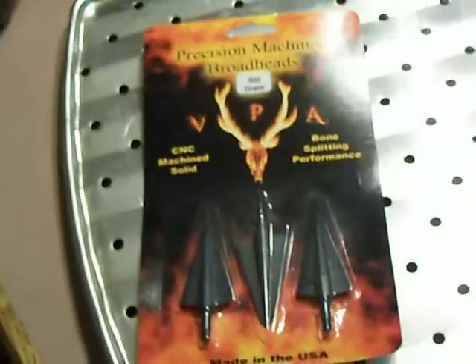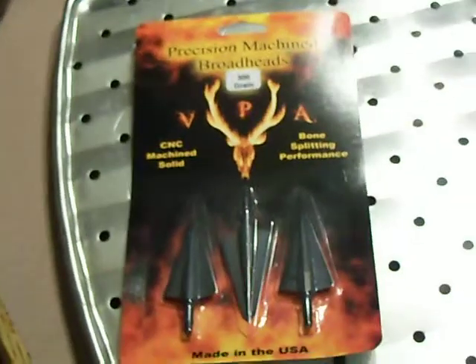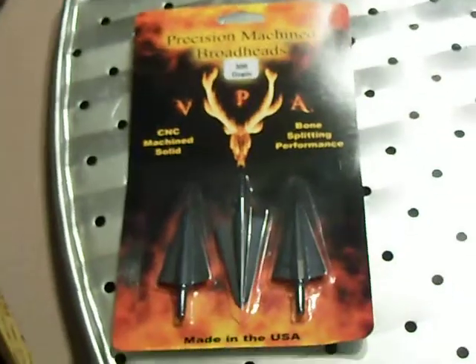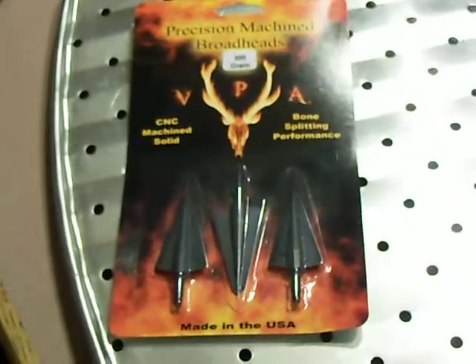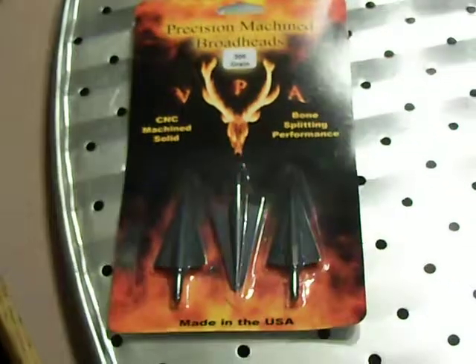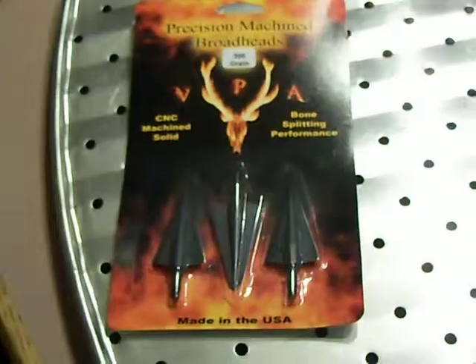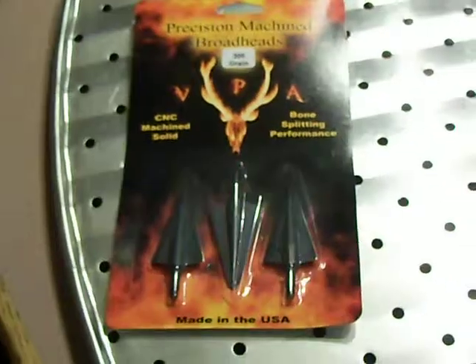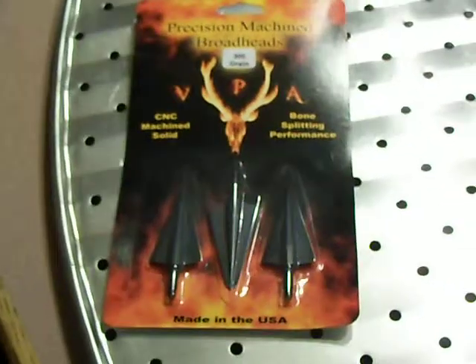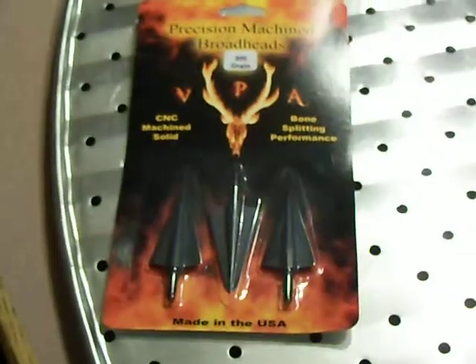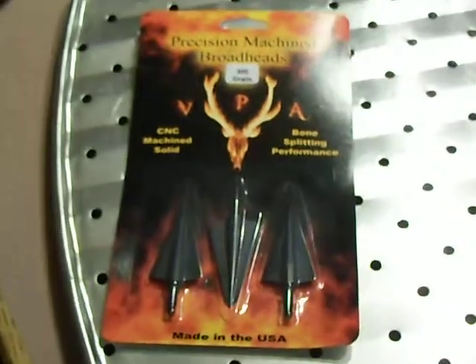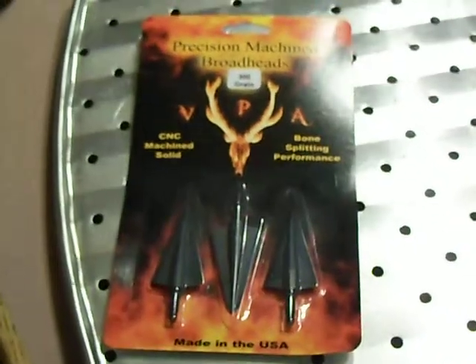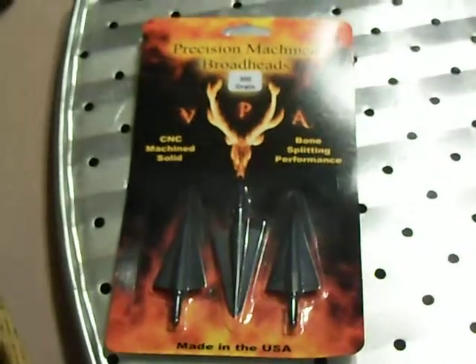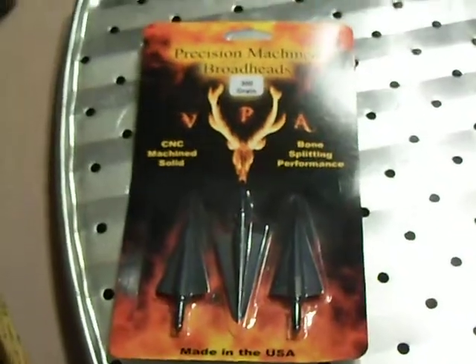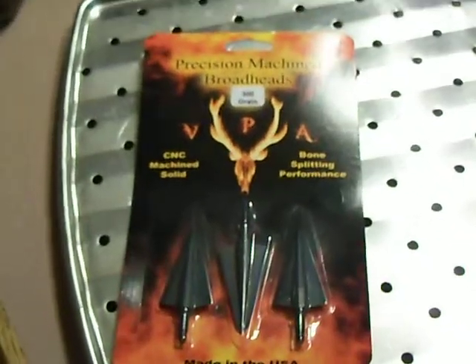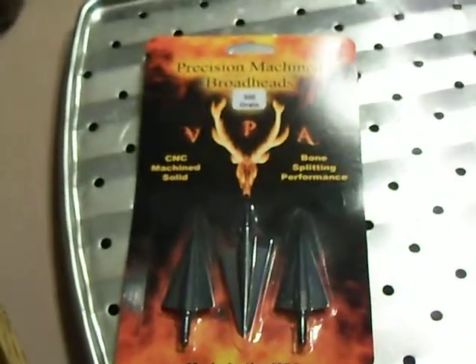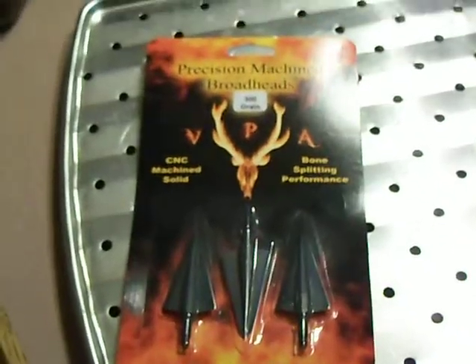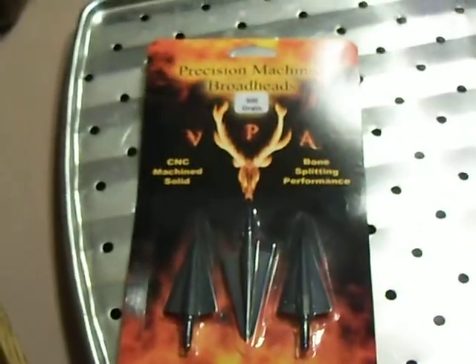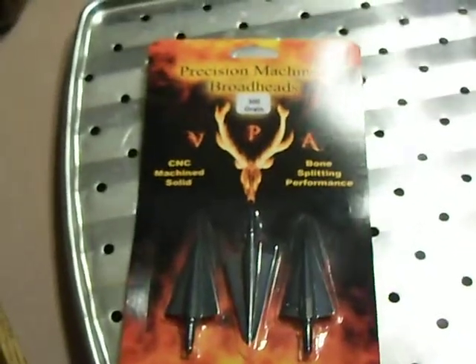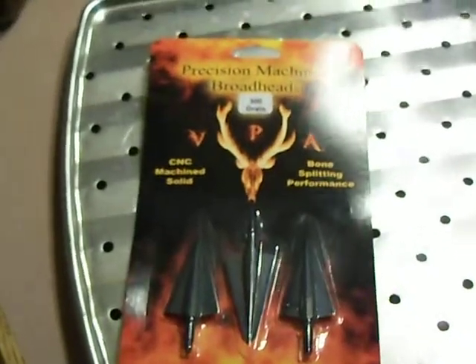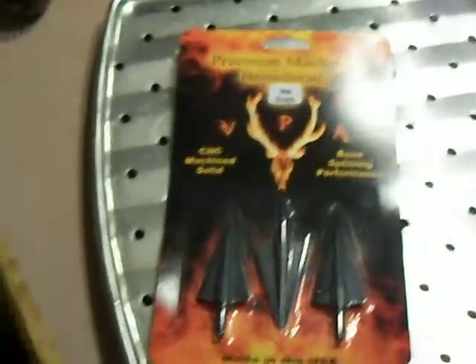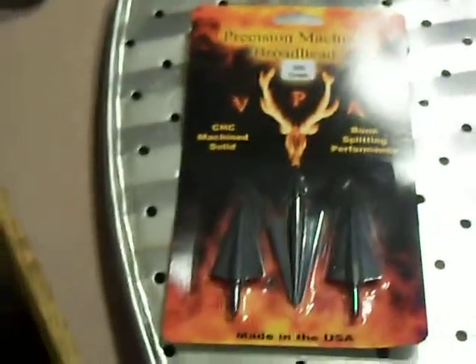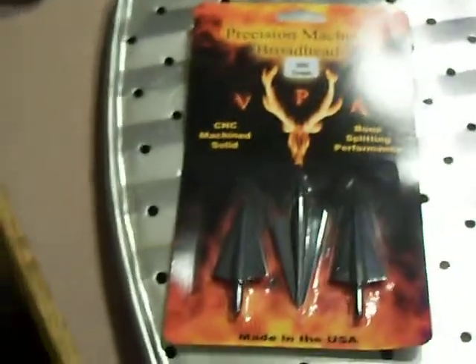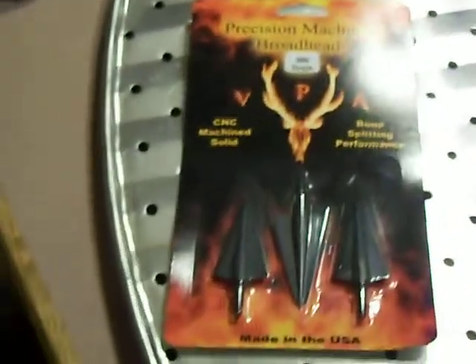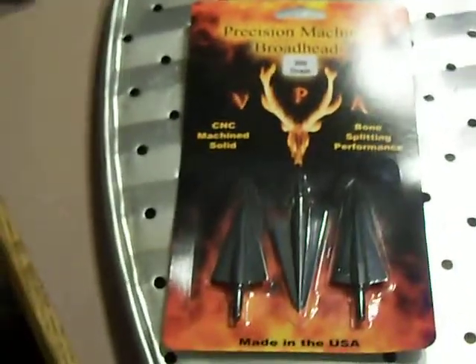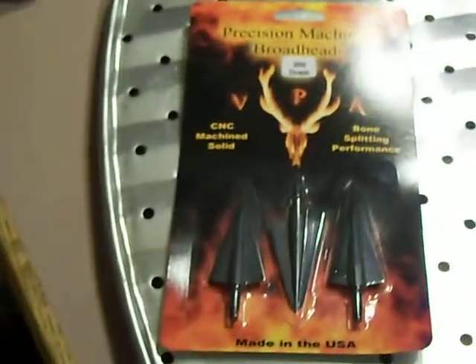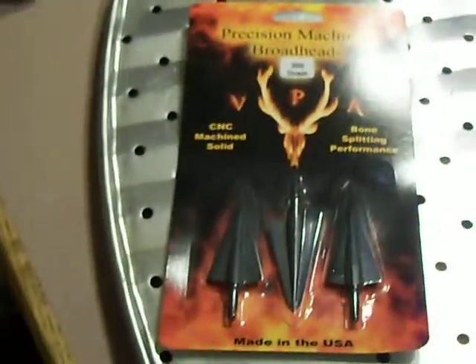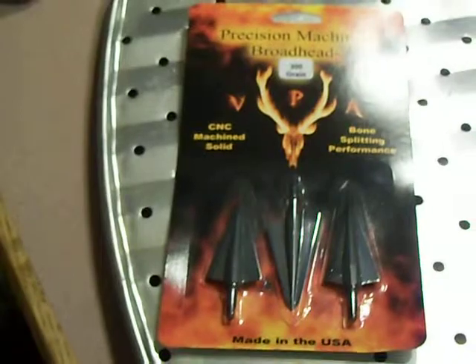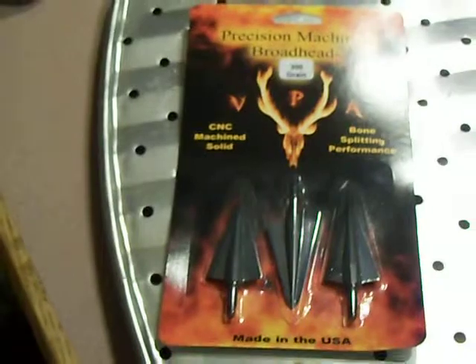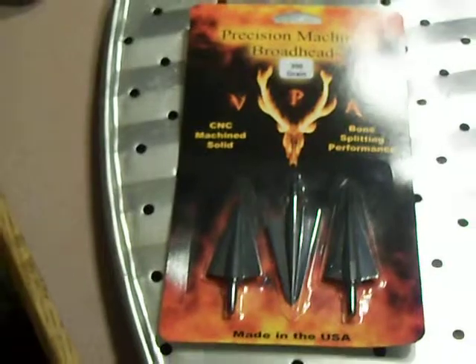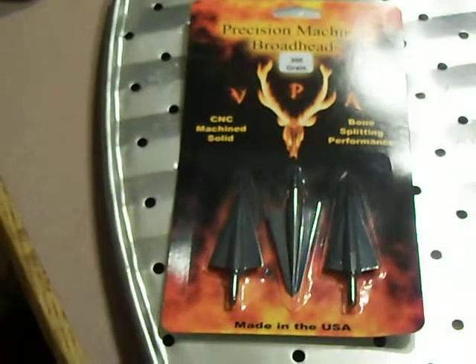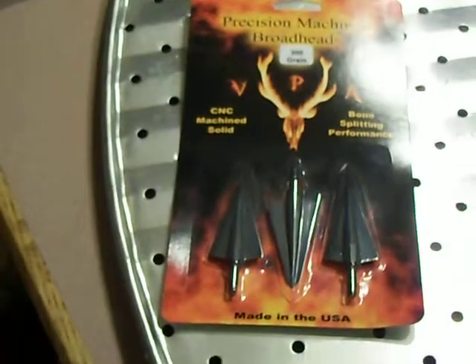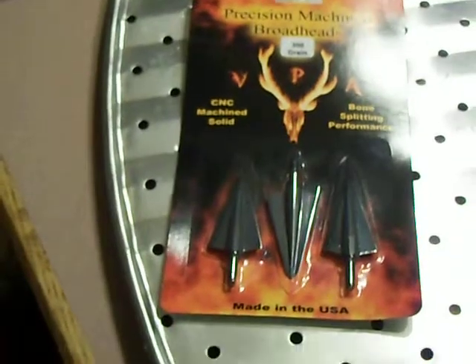Greetings YouTube, or whoever else might see this in the future. I'm going to do another broadhead test.